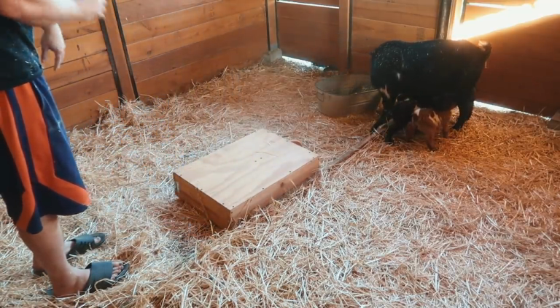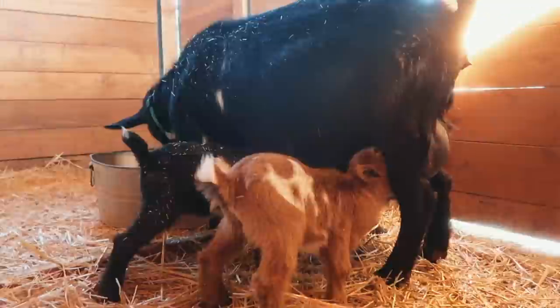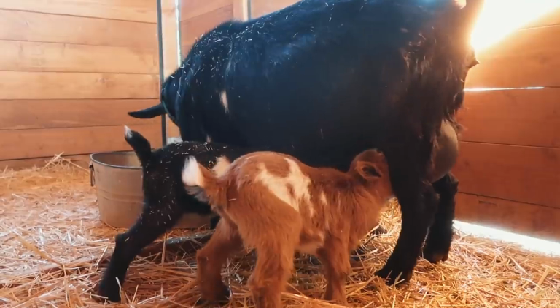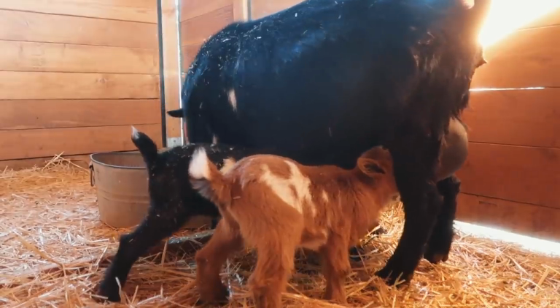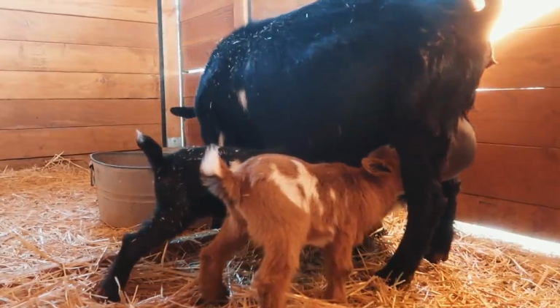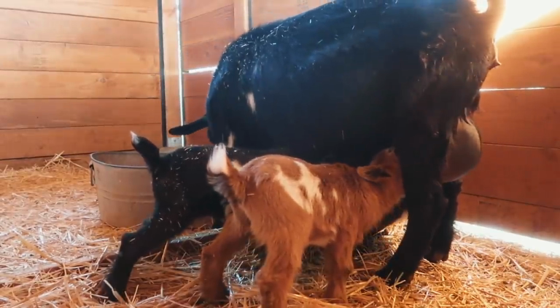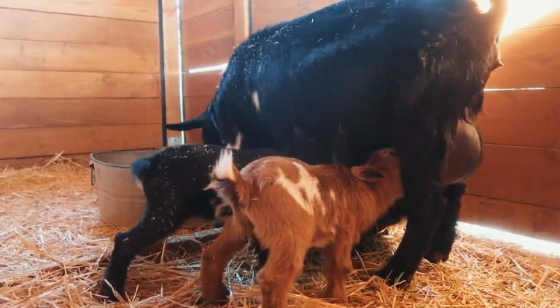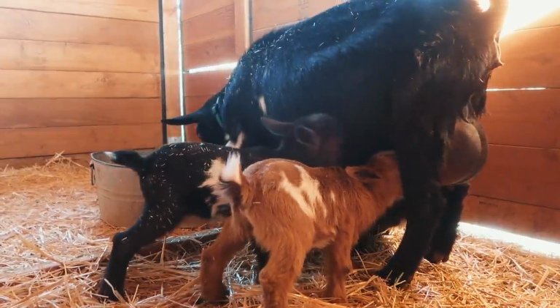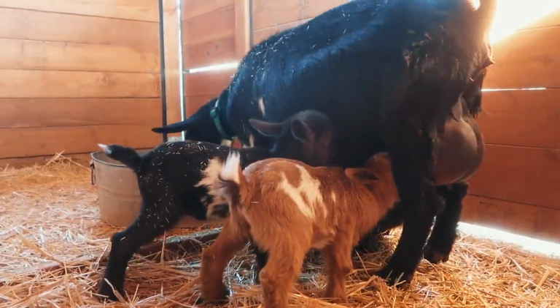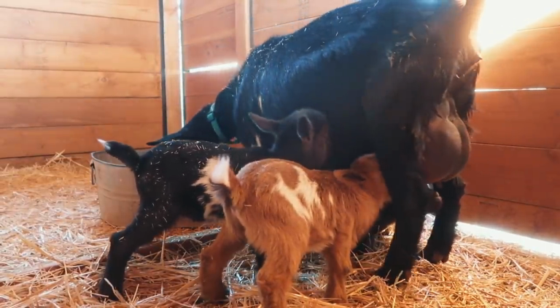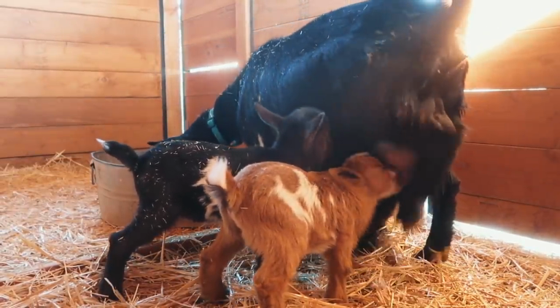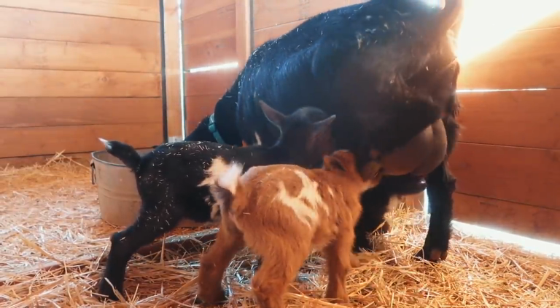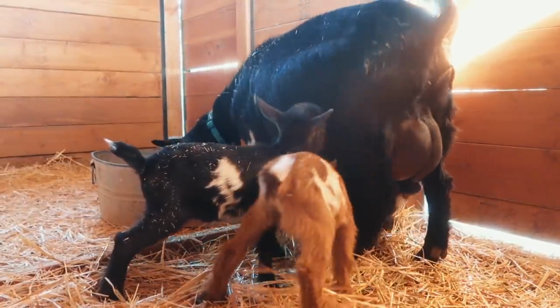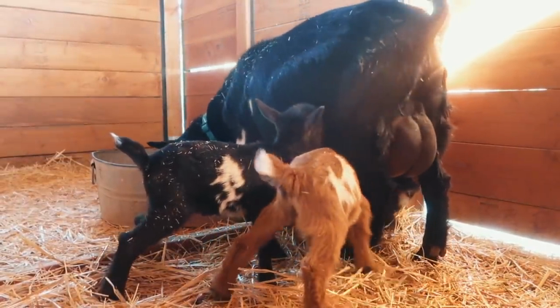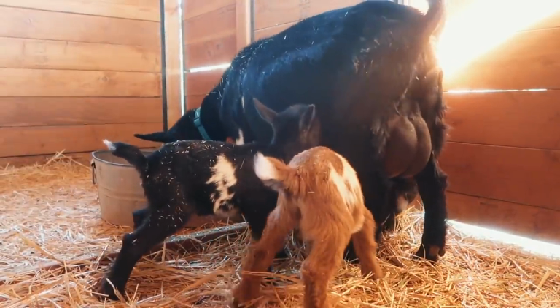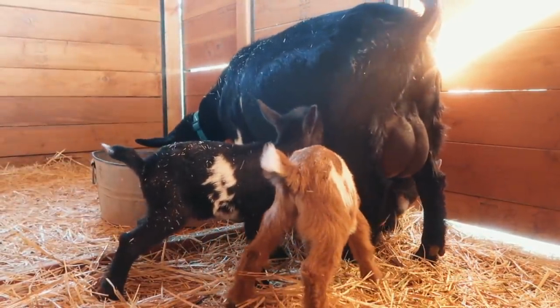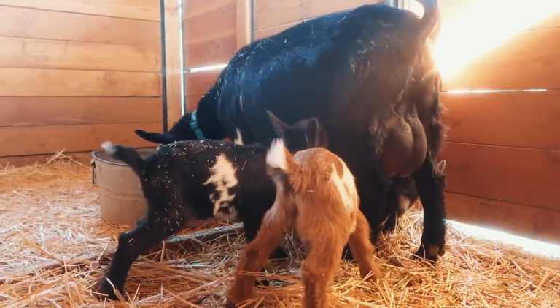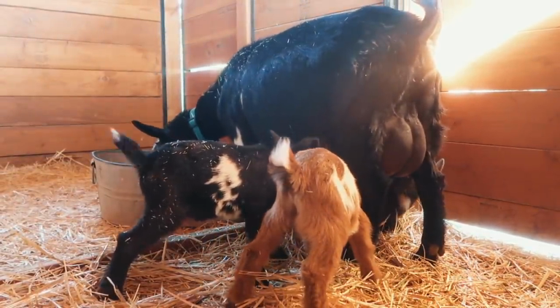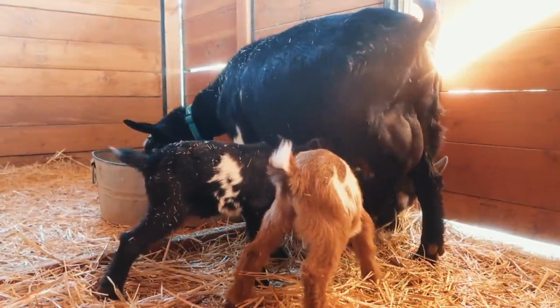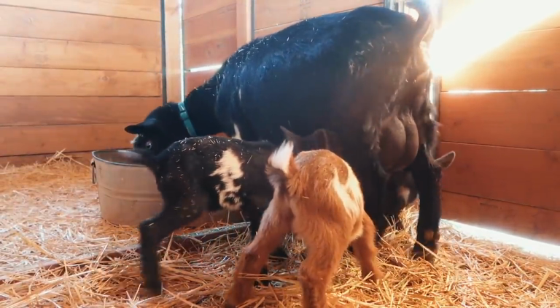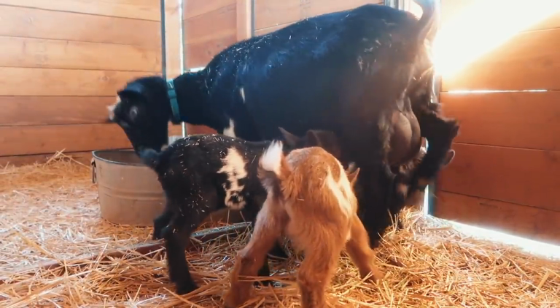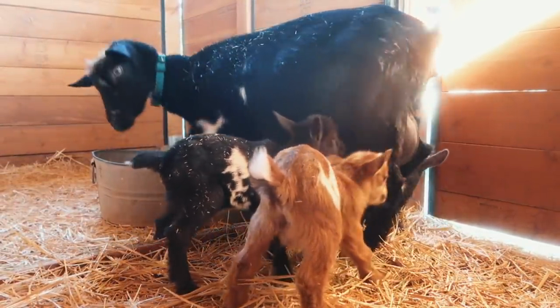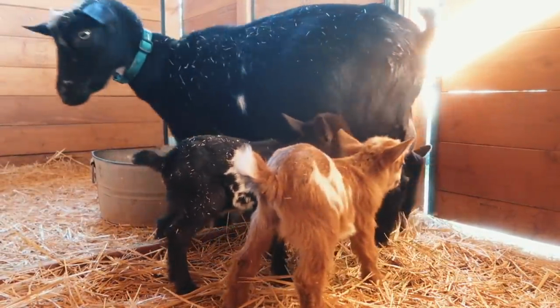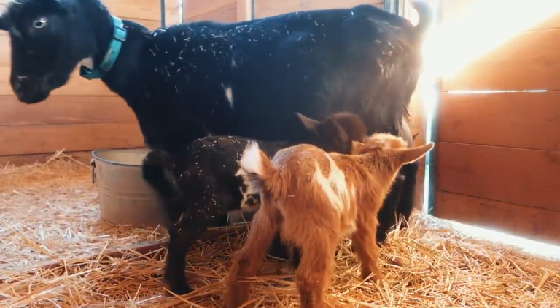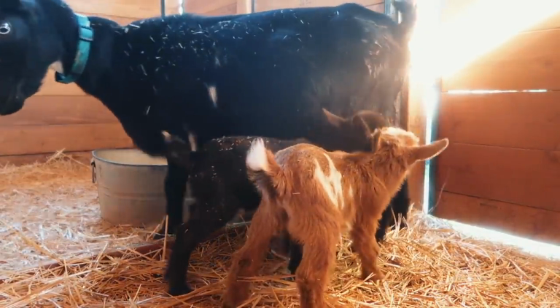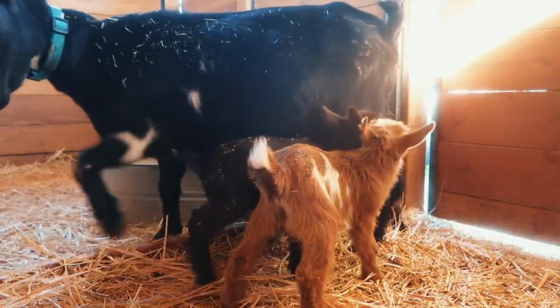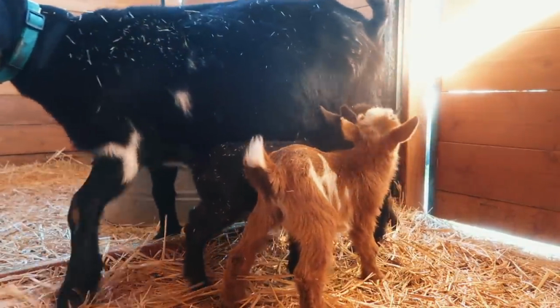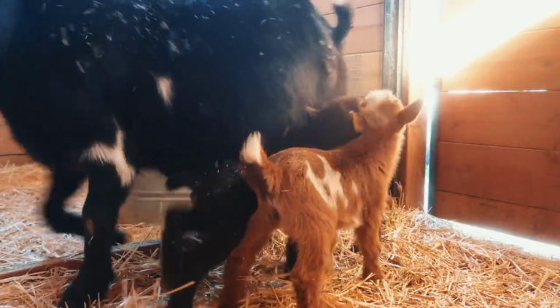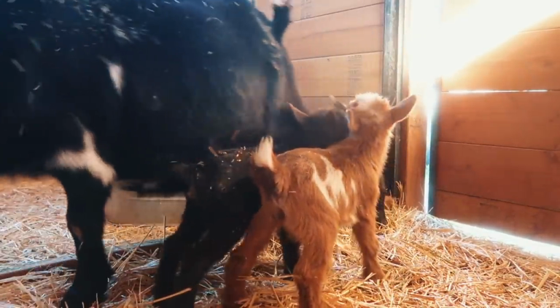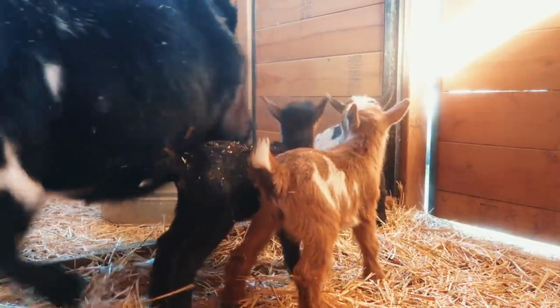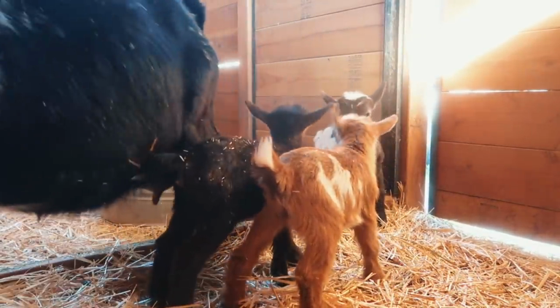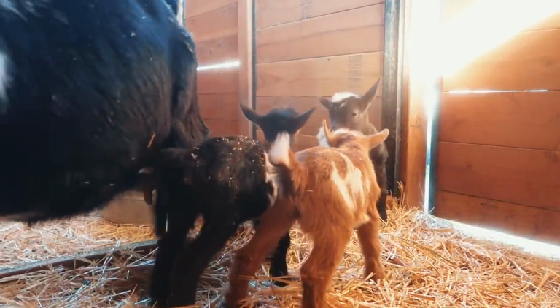How do three babies nurse from two teats? They can't. They just gotta fight over it.